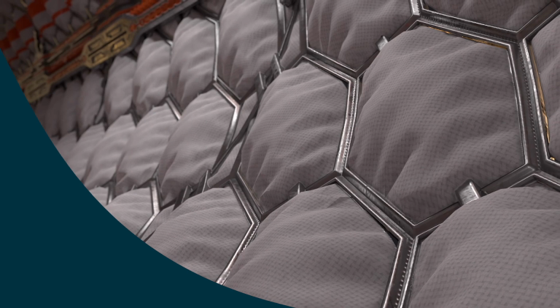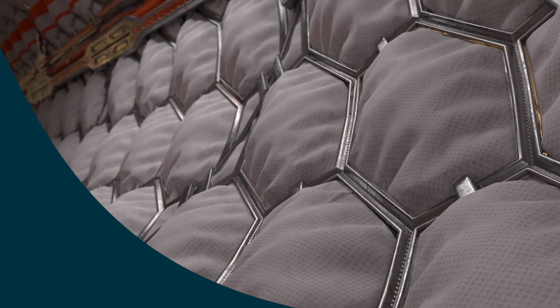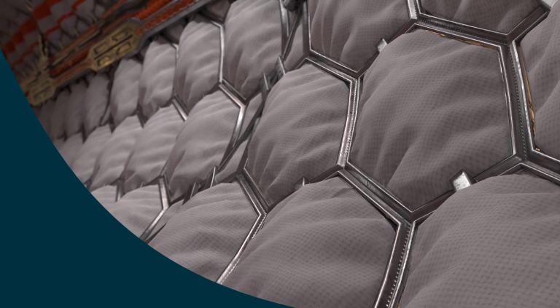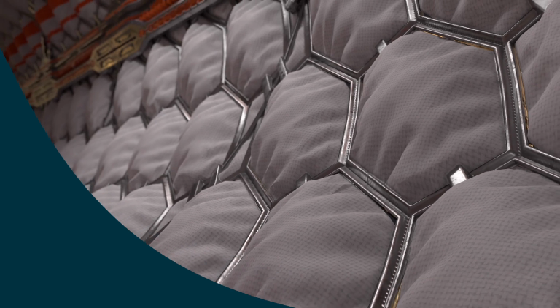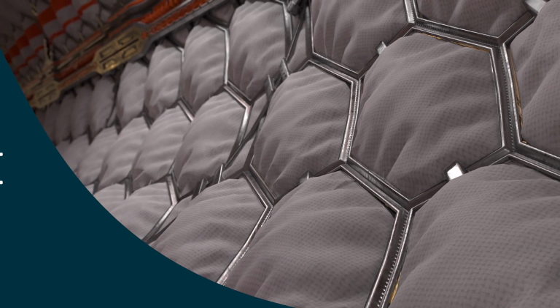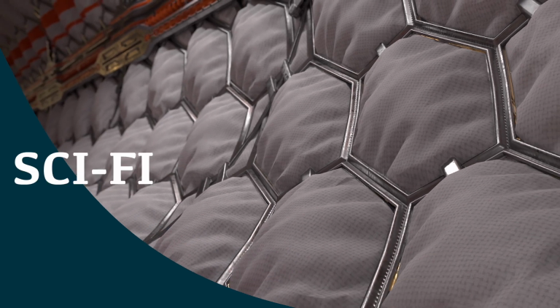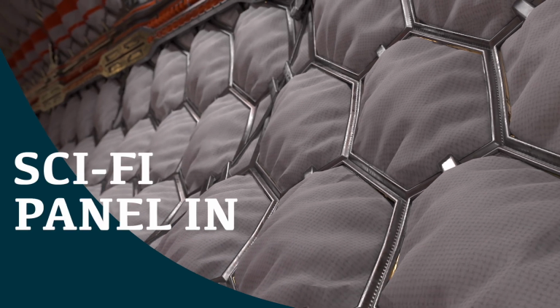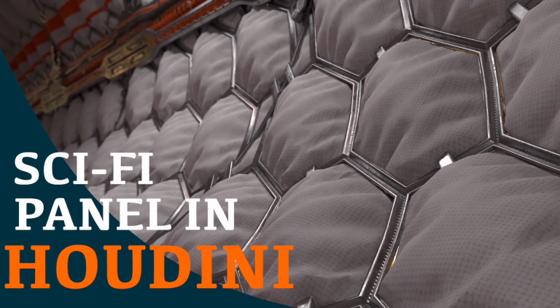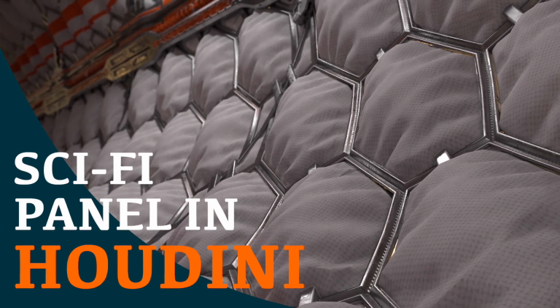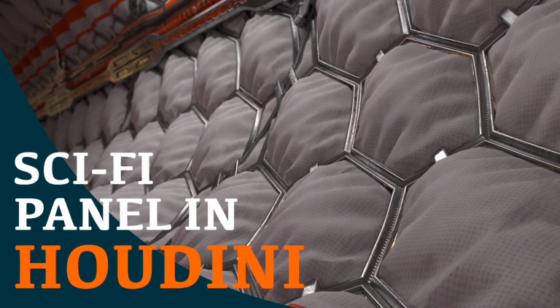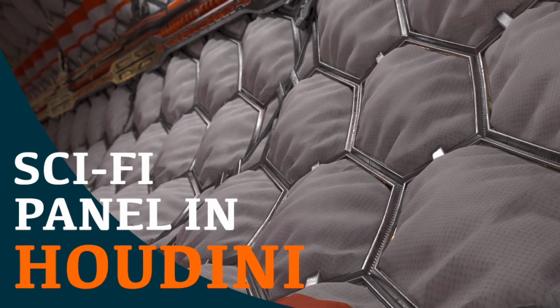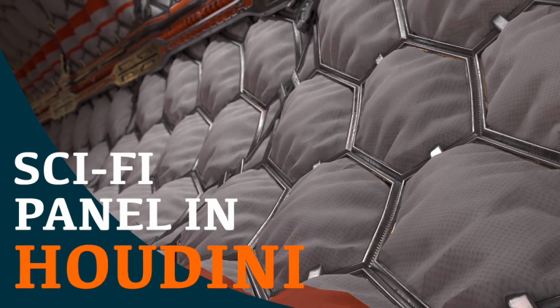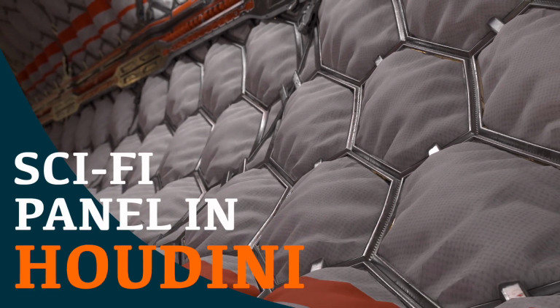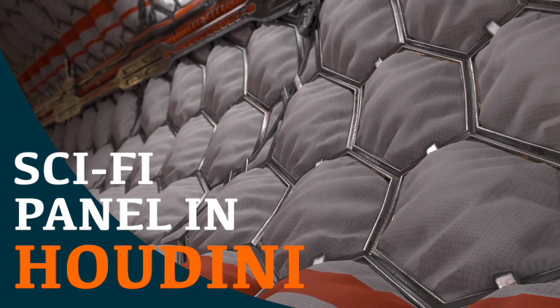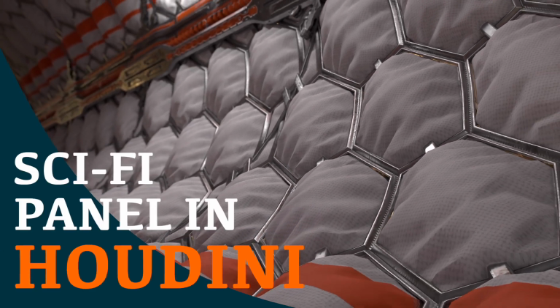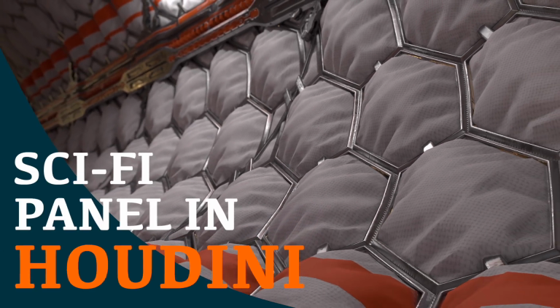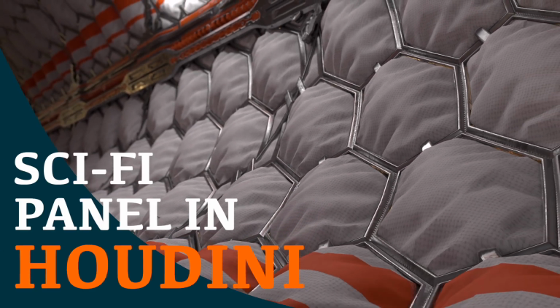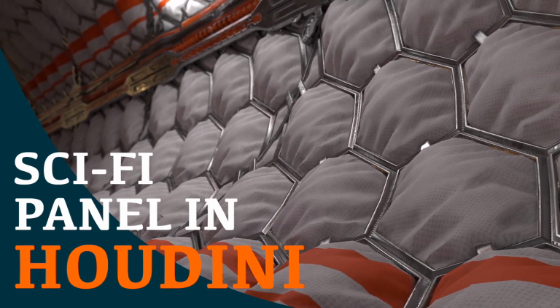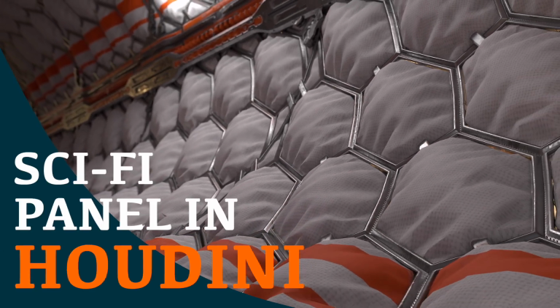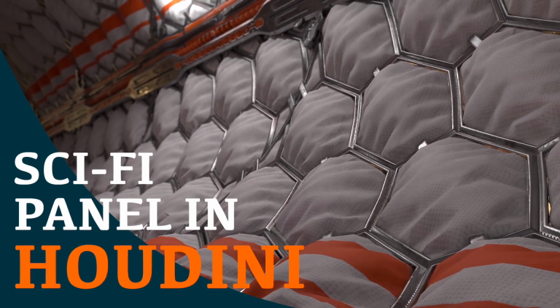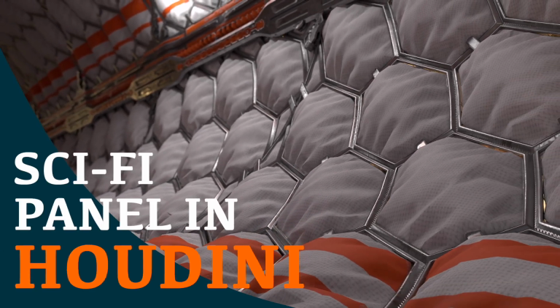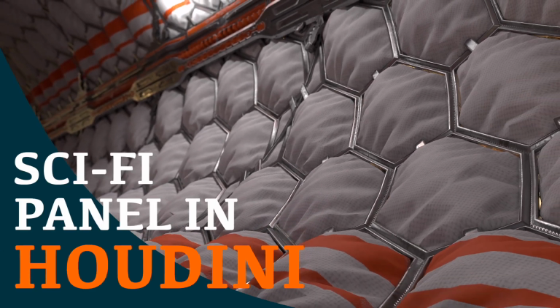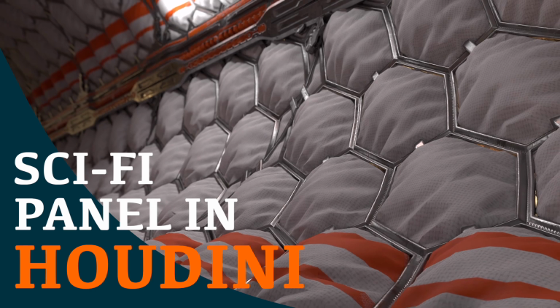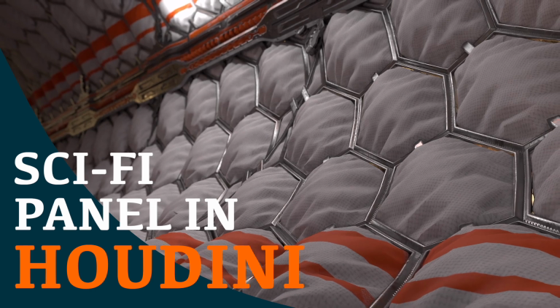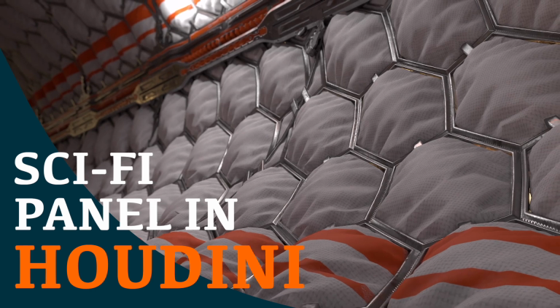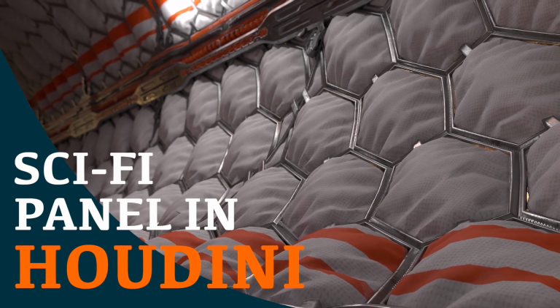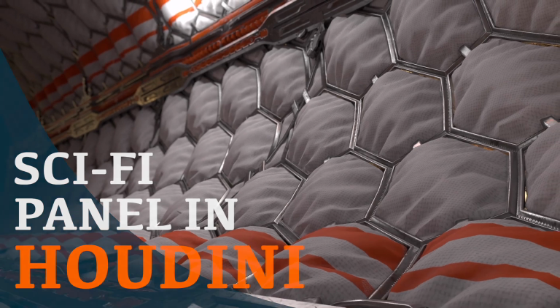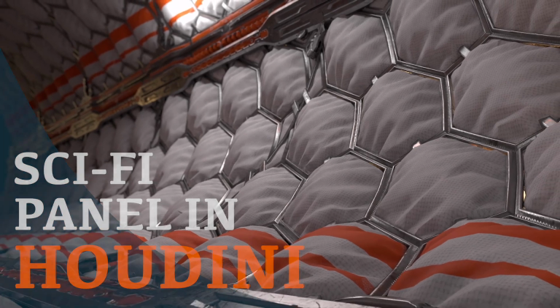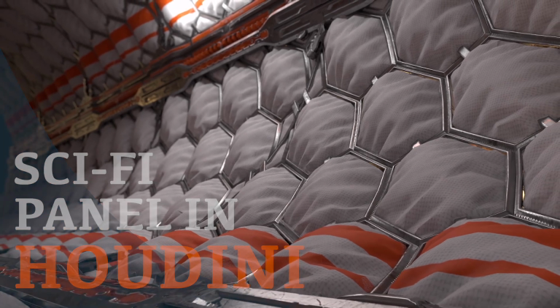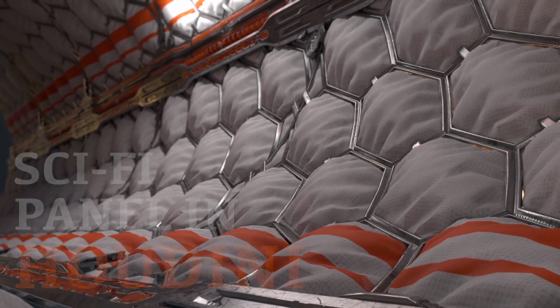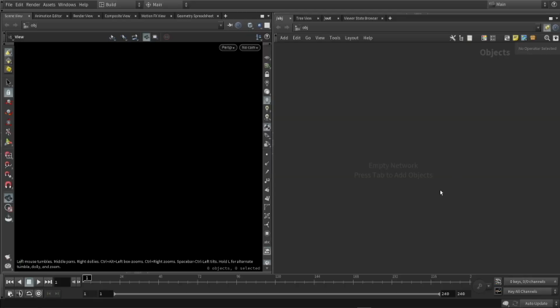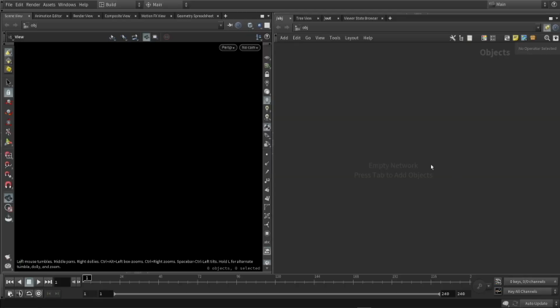Hello, in this video I'm going to give you some more explanation on how I created sci-fi panels from one of my videos. So let's start.